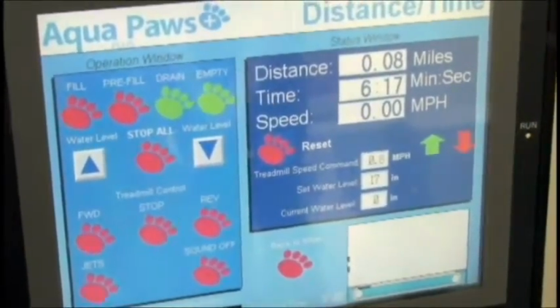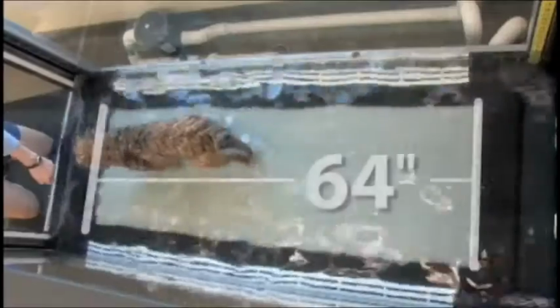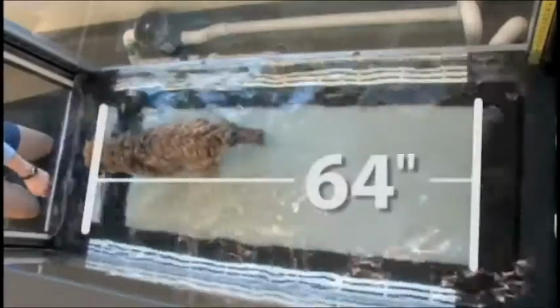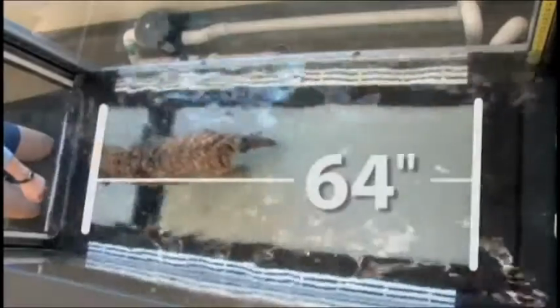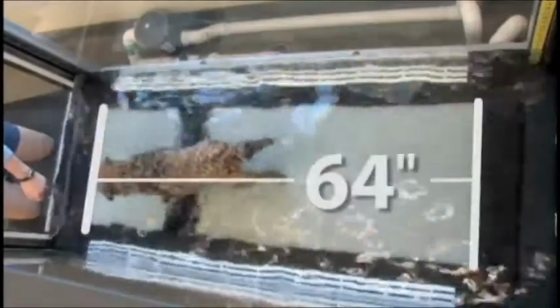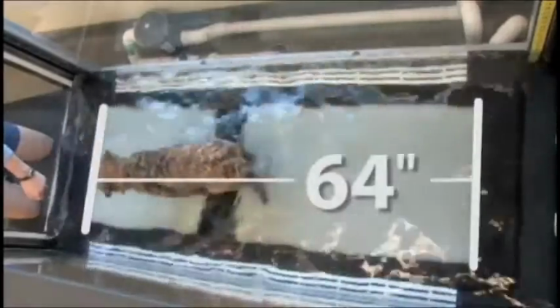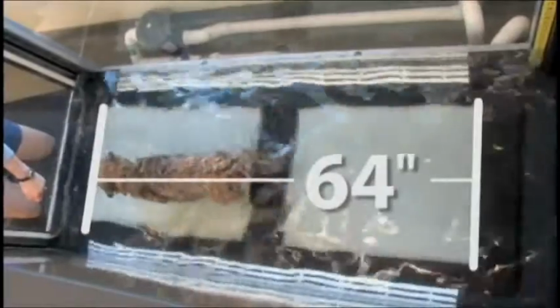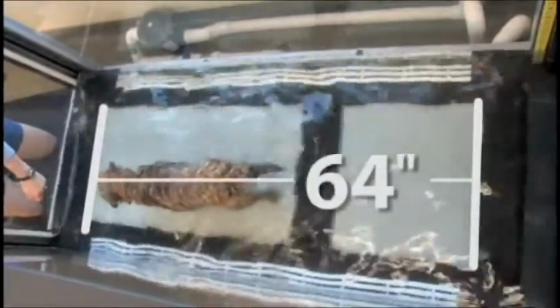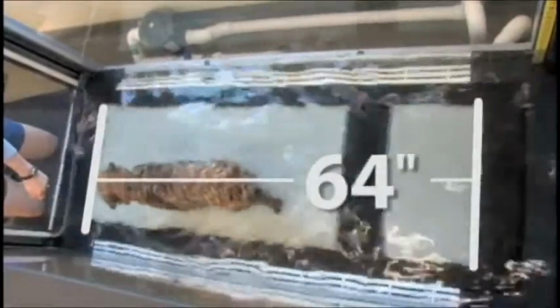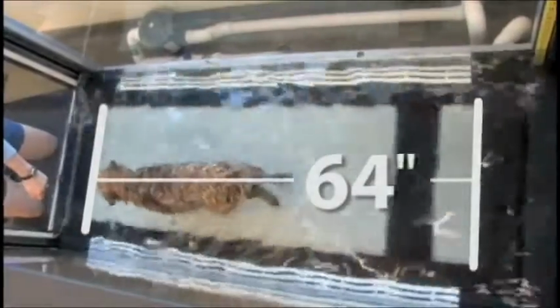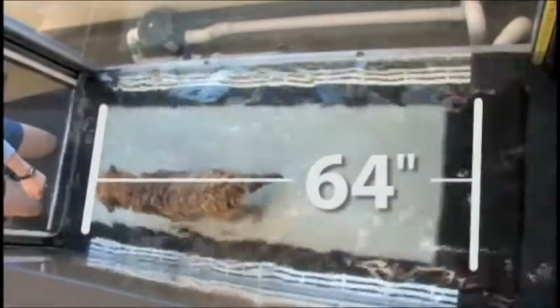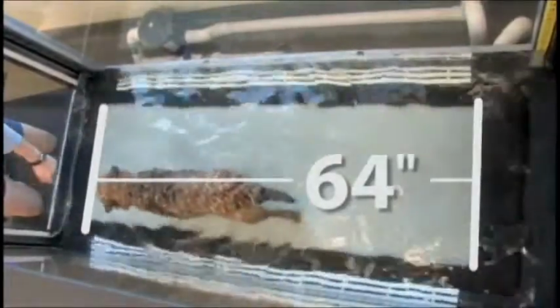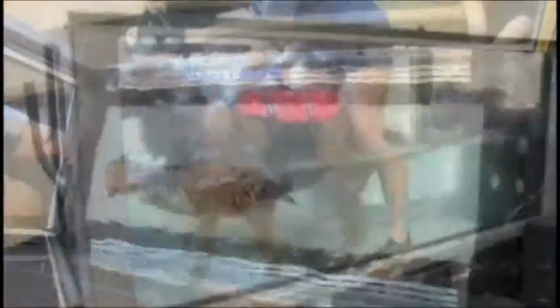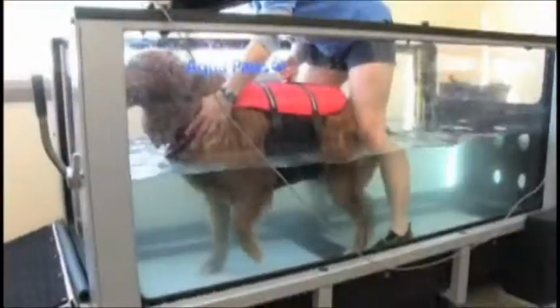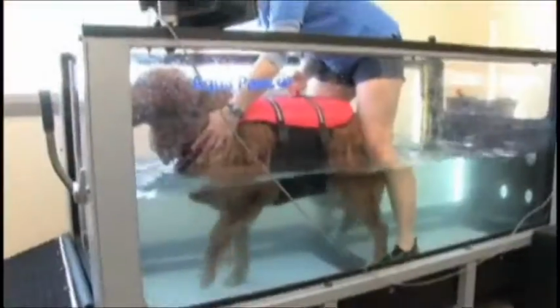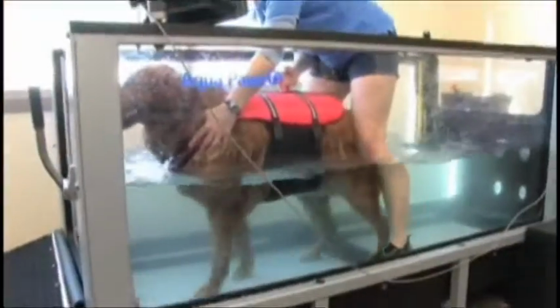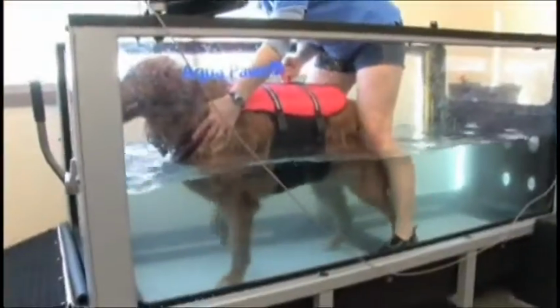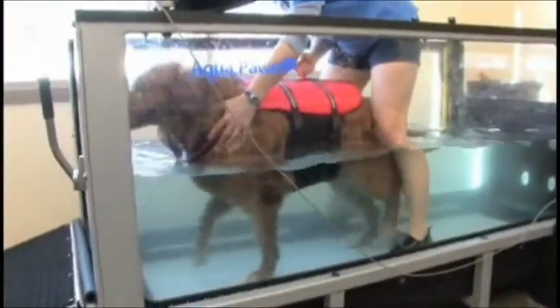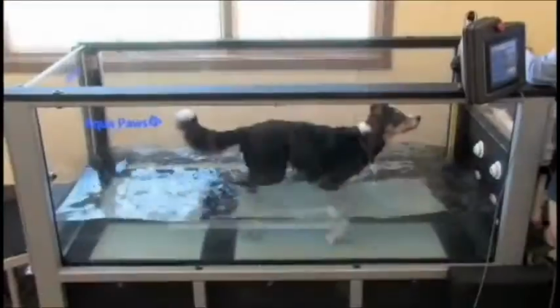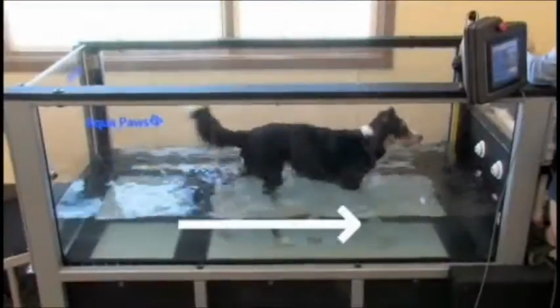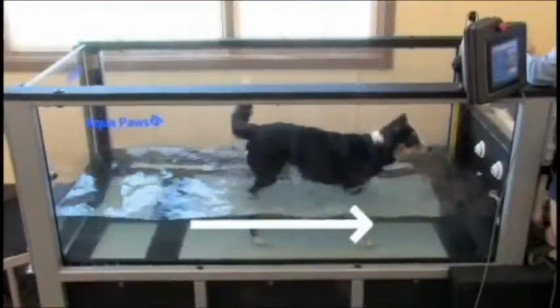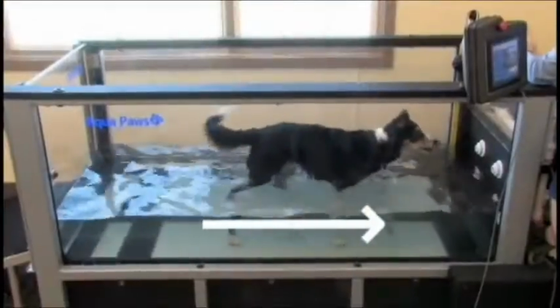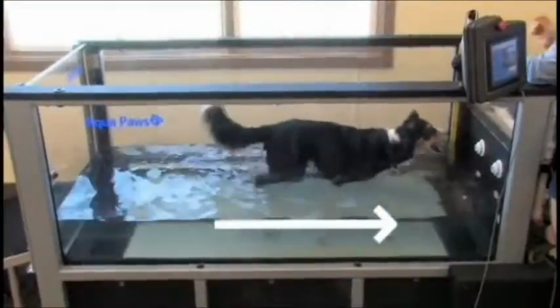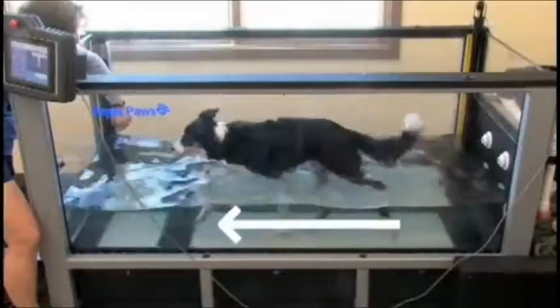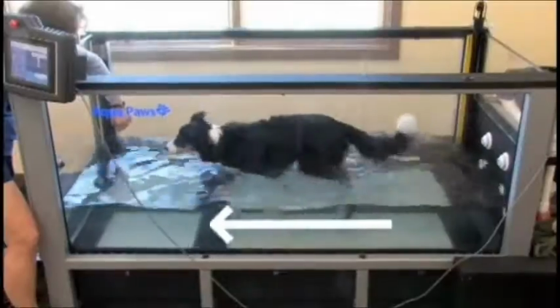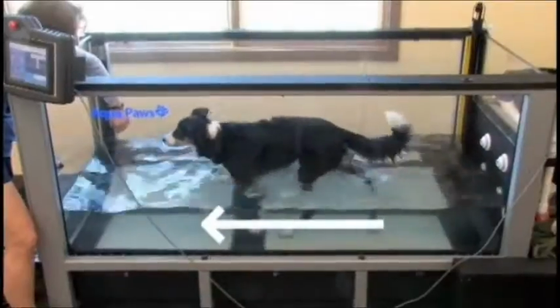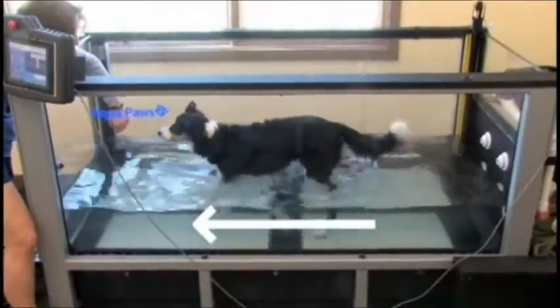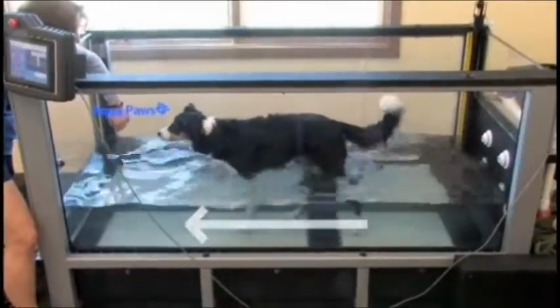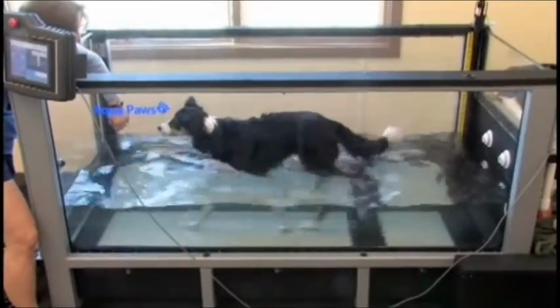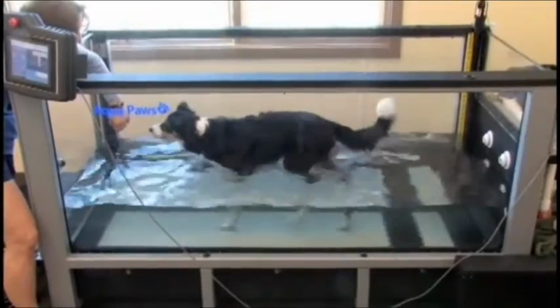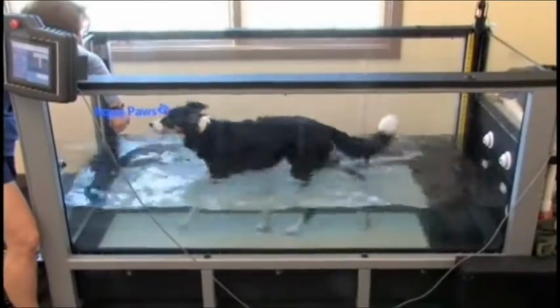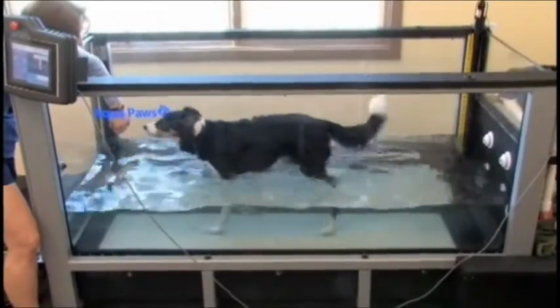A long 64-inch treadmill belt accommodates larger dog breeds, and the direction of travel is reversible for different orientations.